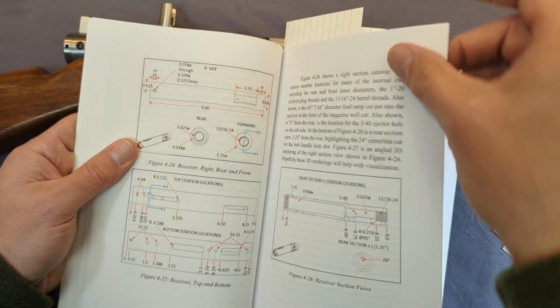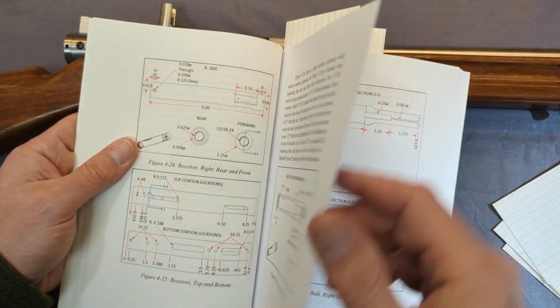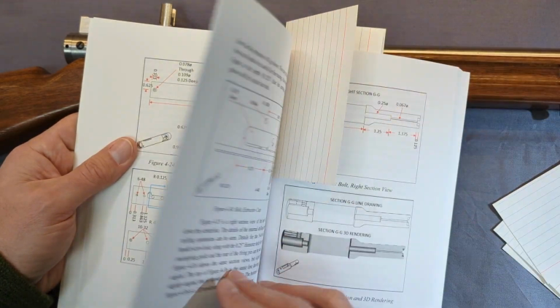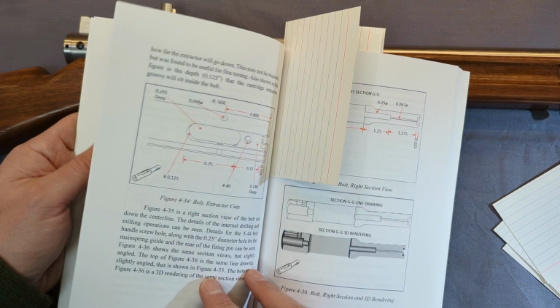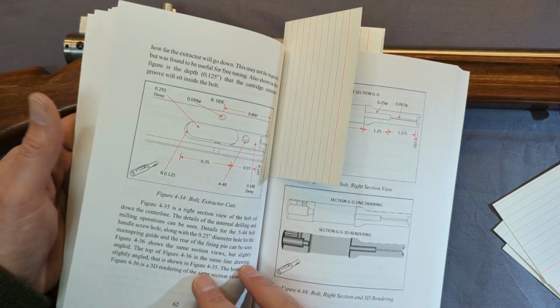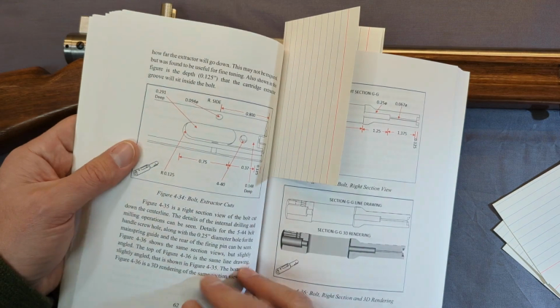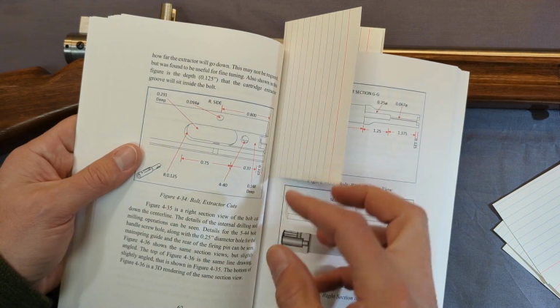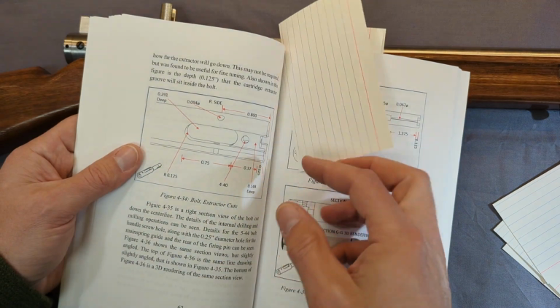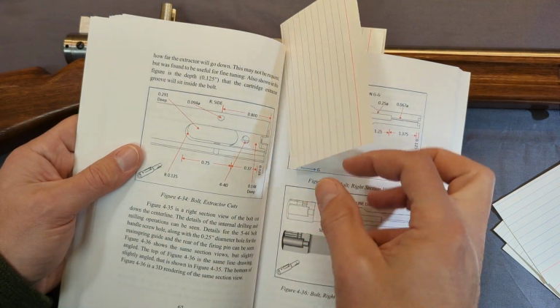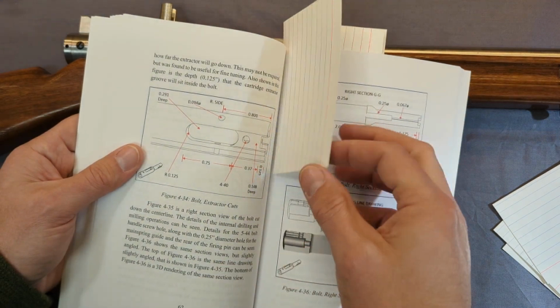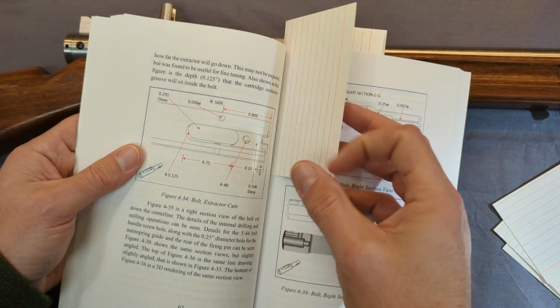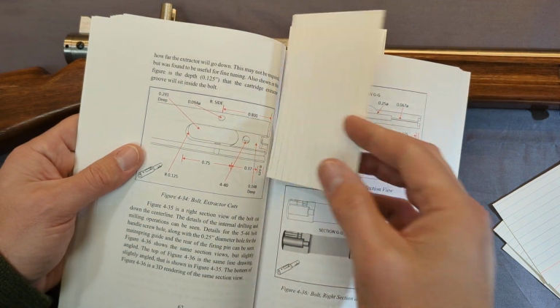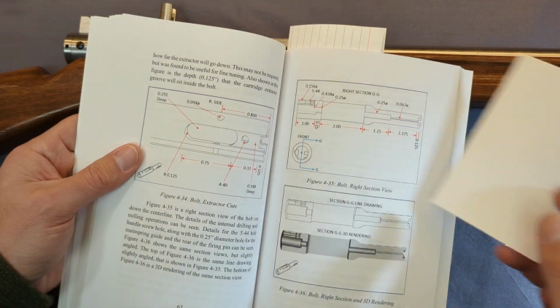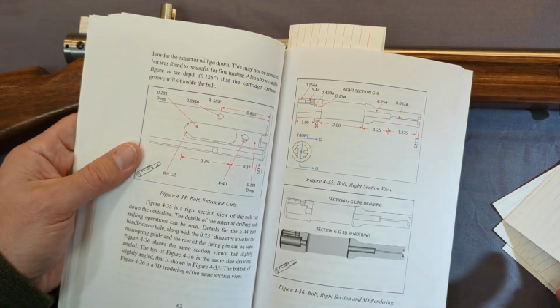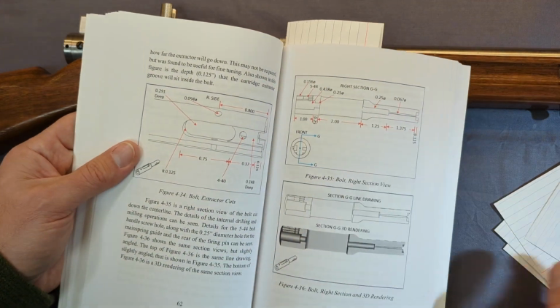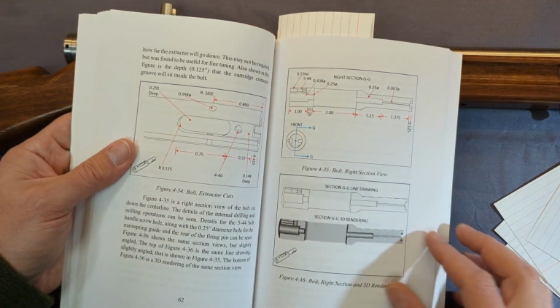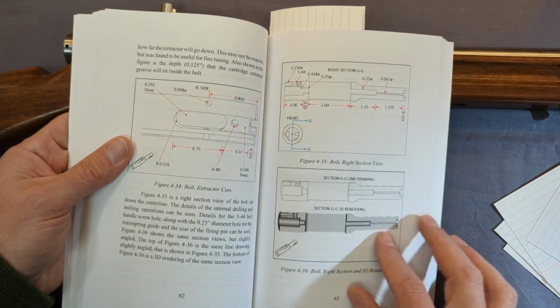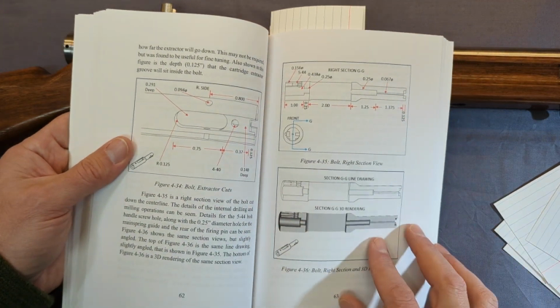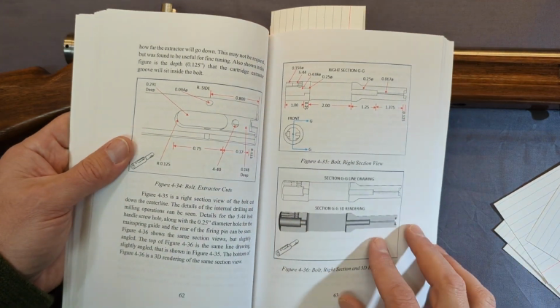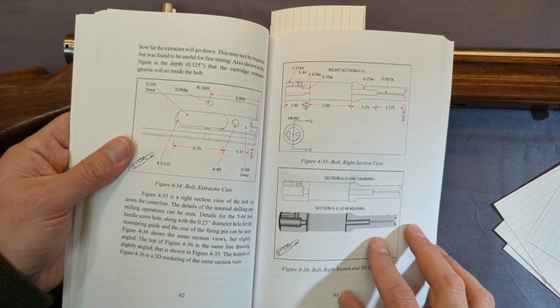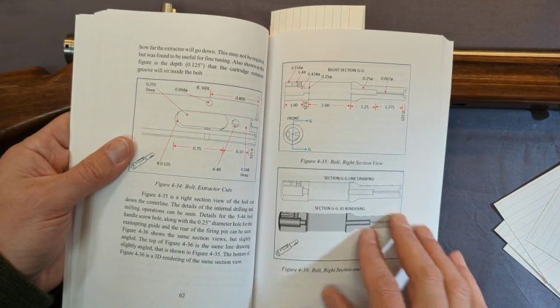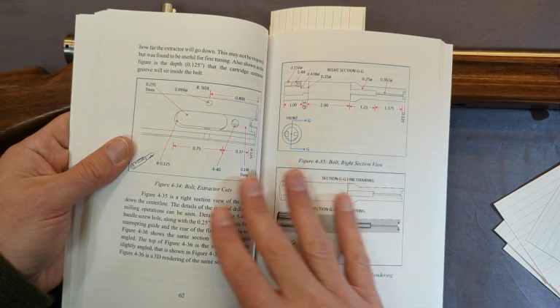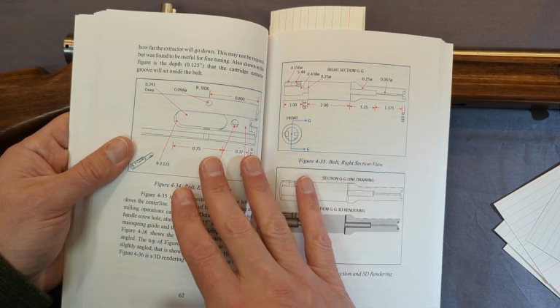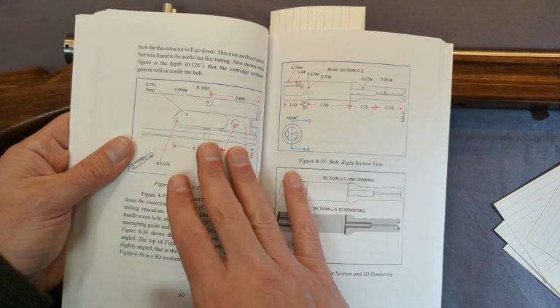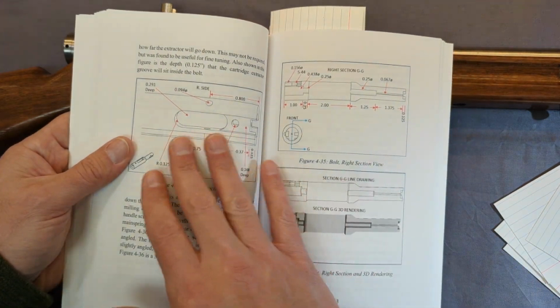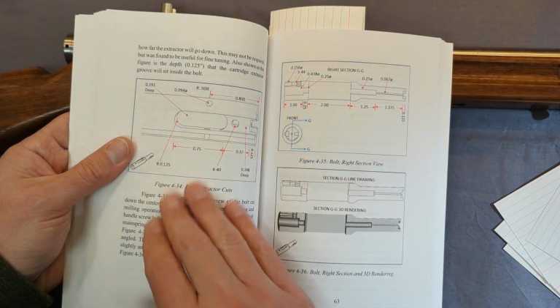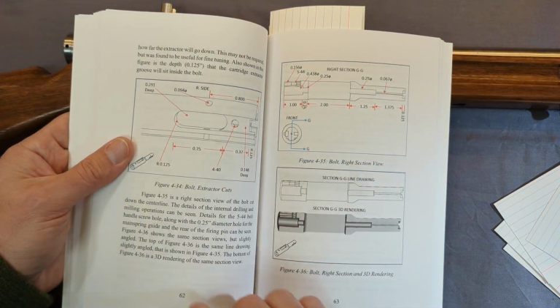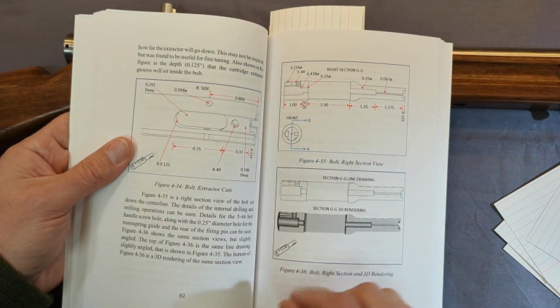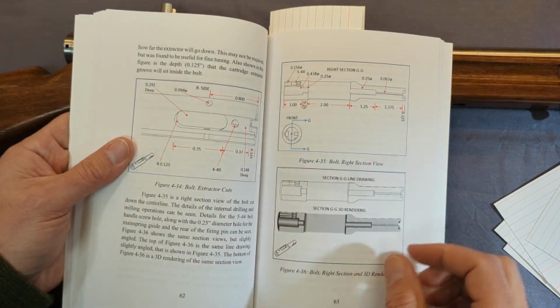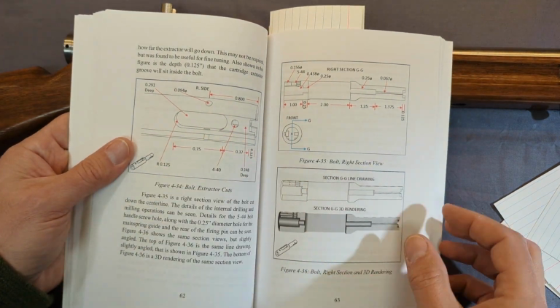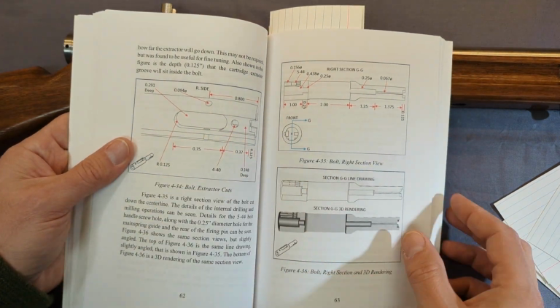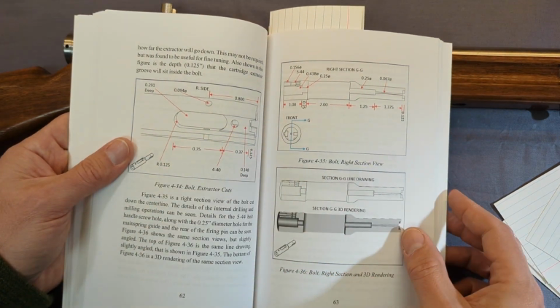There are lots of drawings and dimensions for all the components, section views, and some 3D rendering views in here, which includes all the extractor cuts.